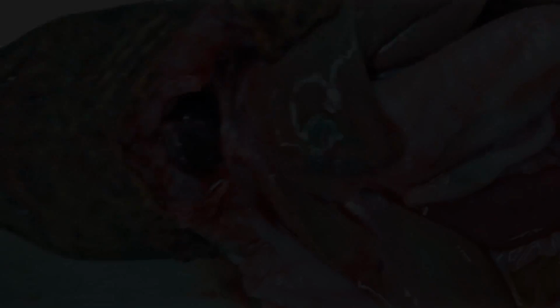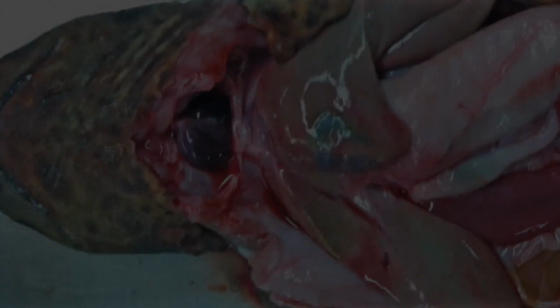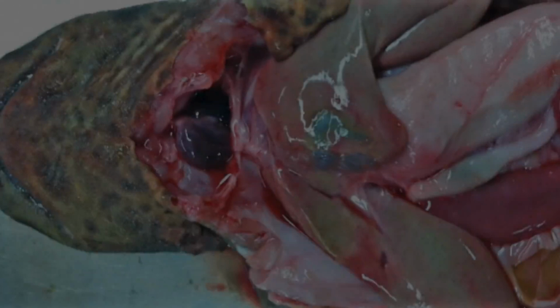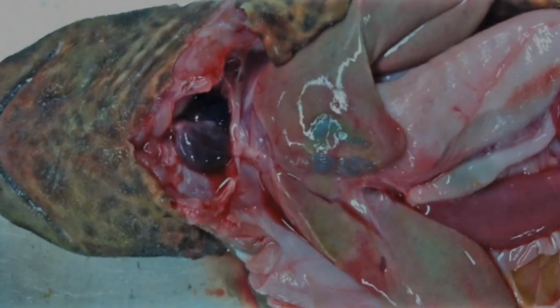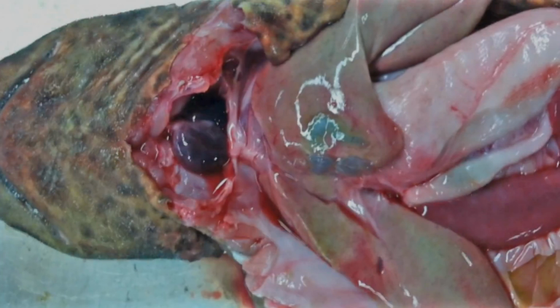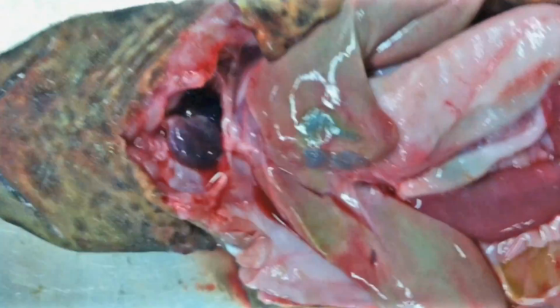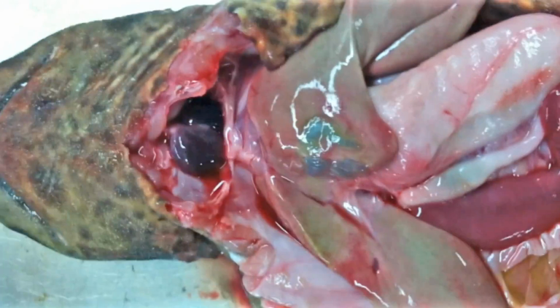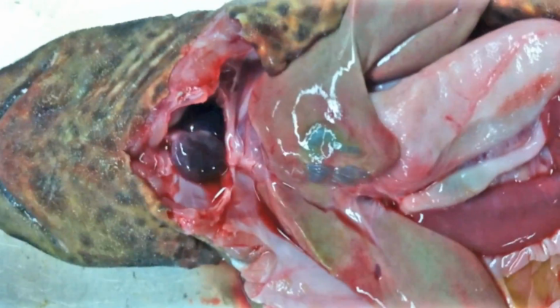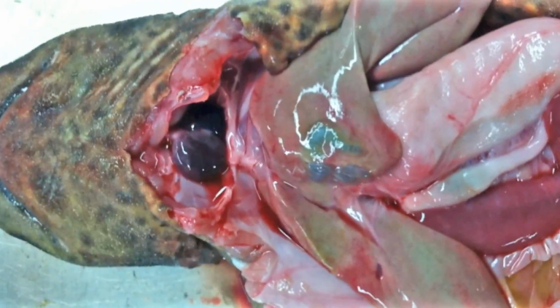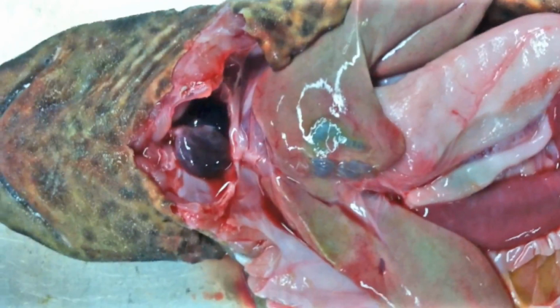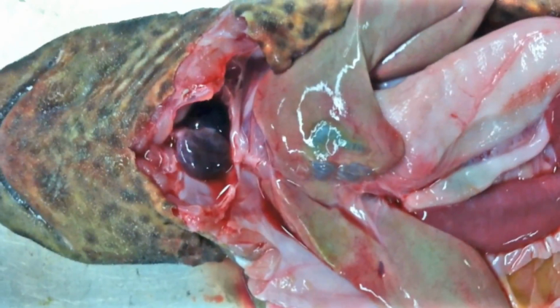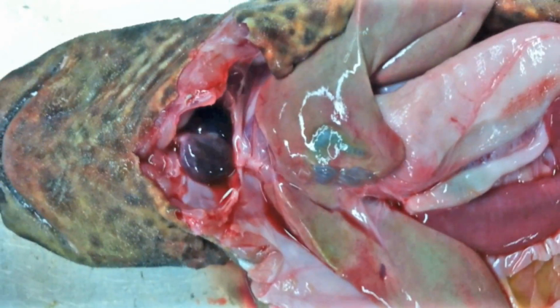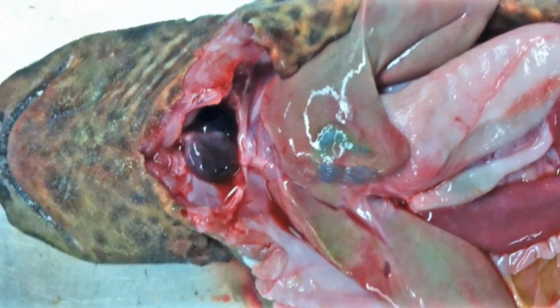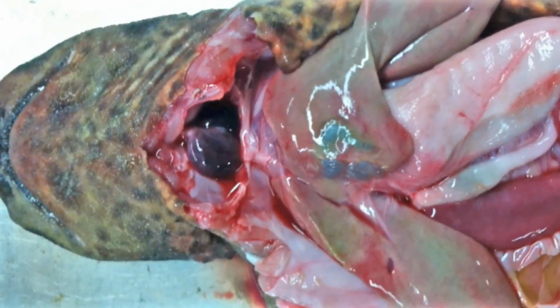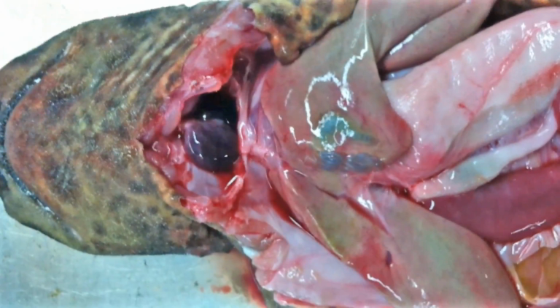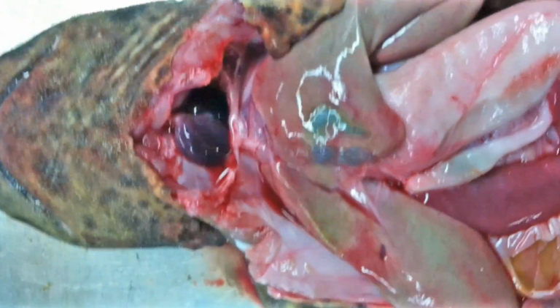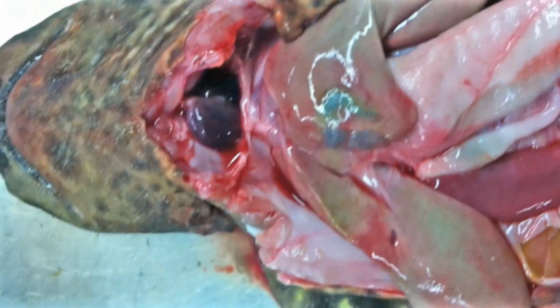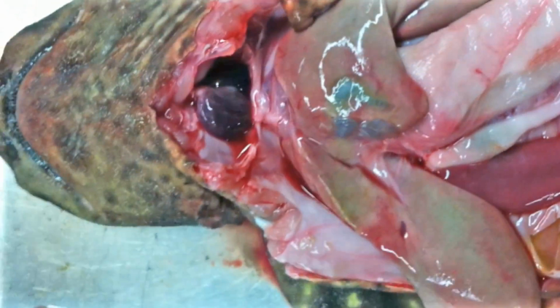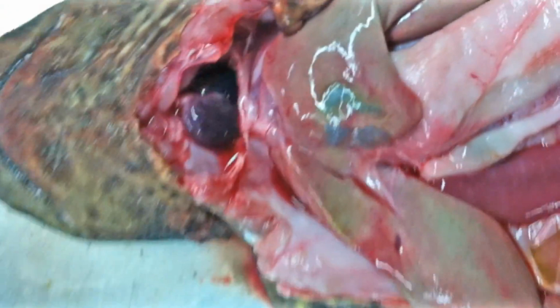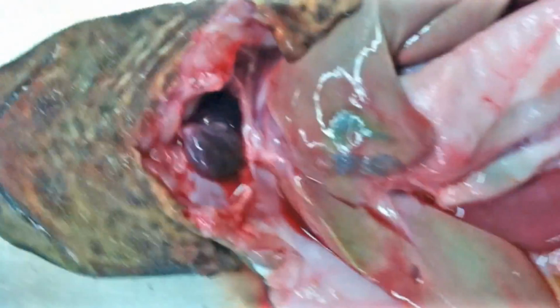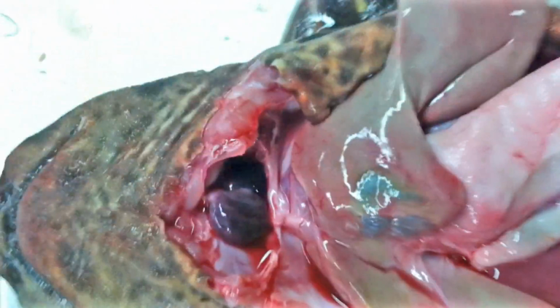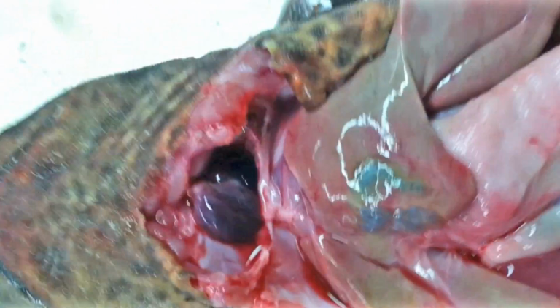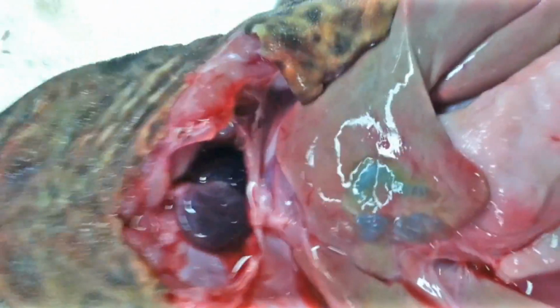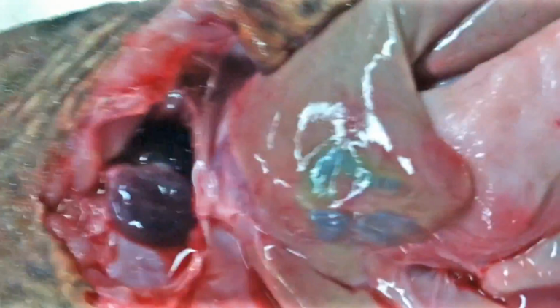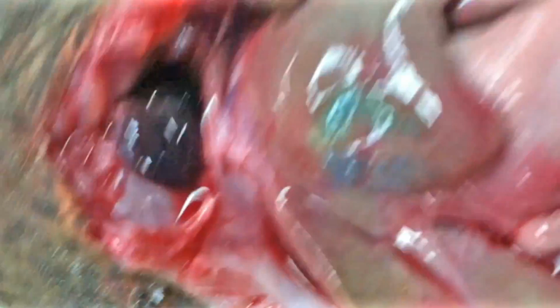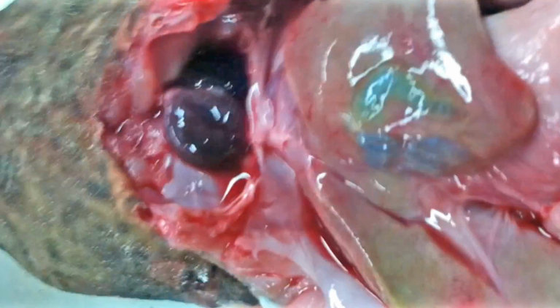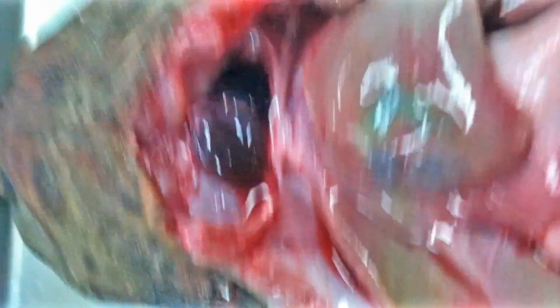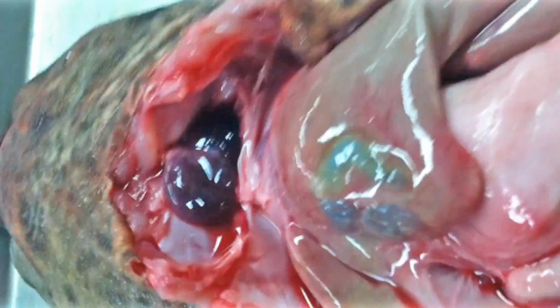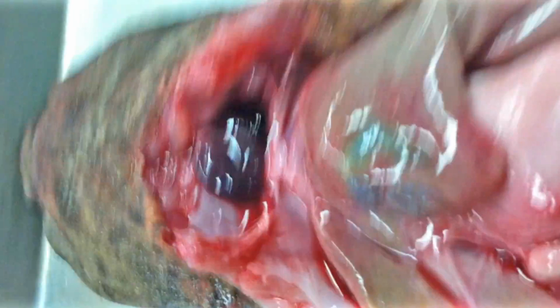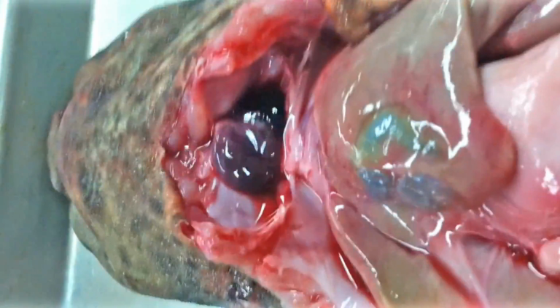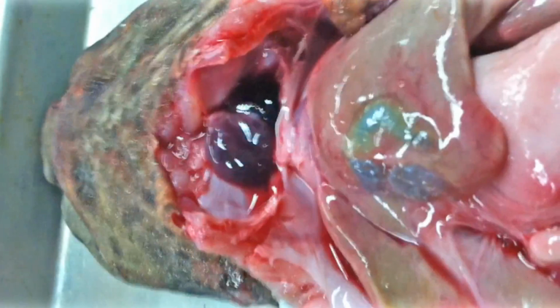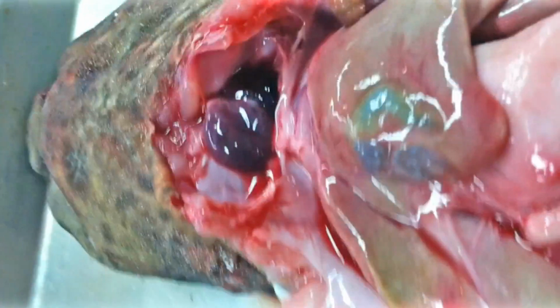So in lab we did a dissection of a swell shark, and unfortunately the audio didn't work out, so I'm going to do a little dub over.